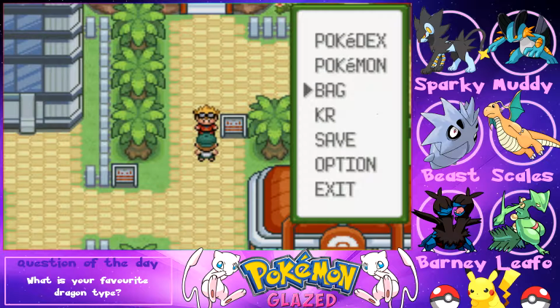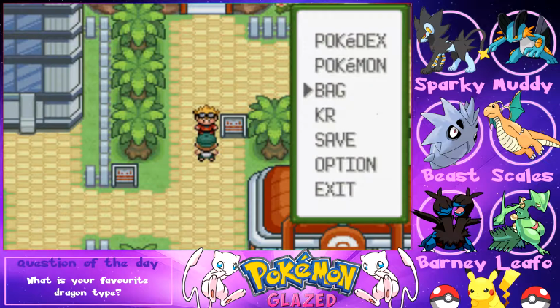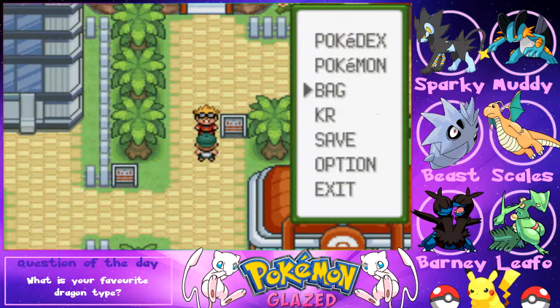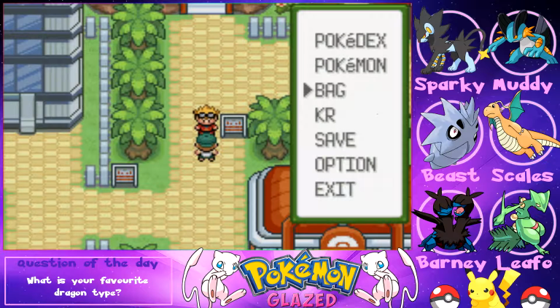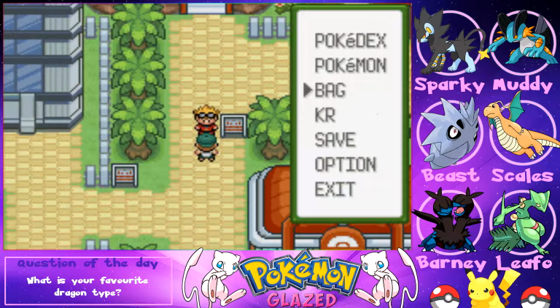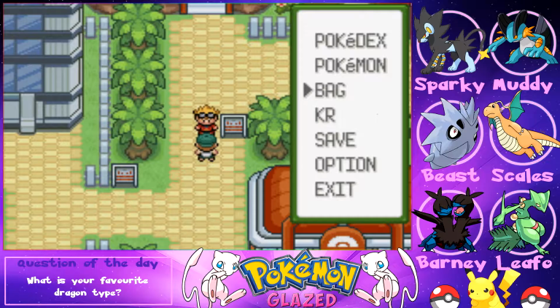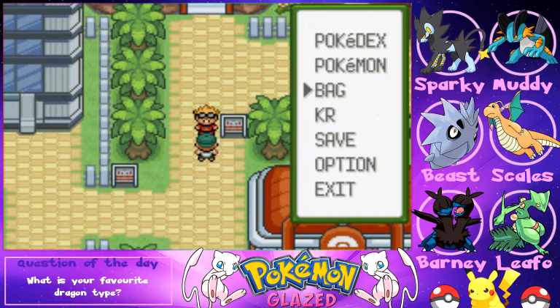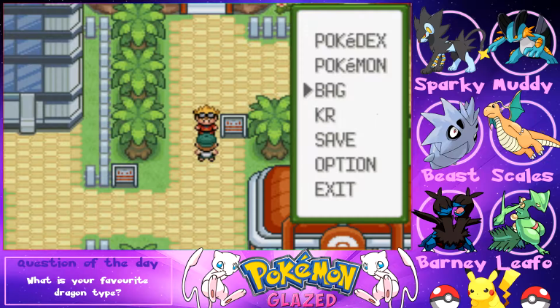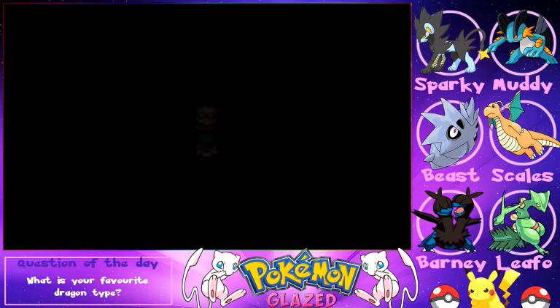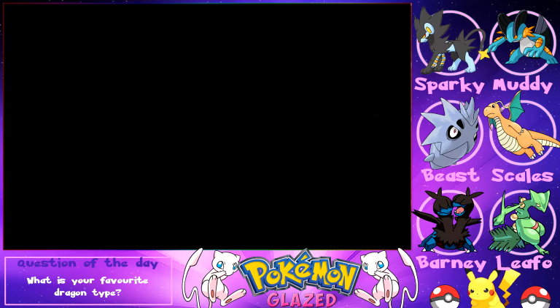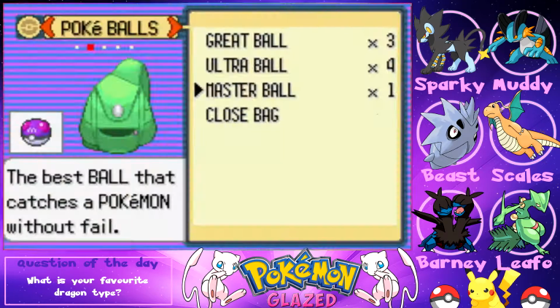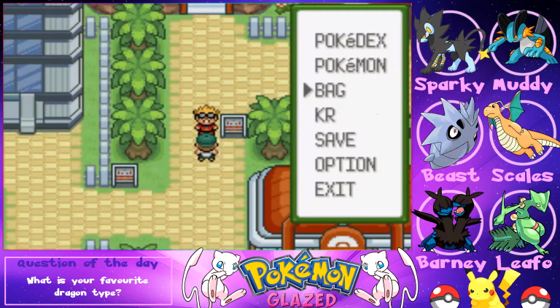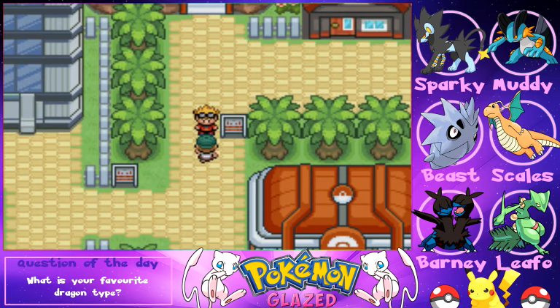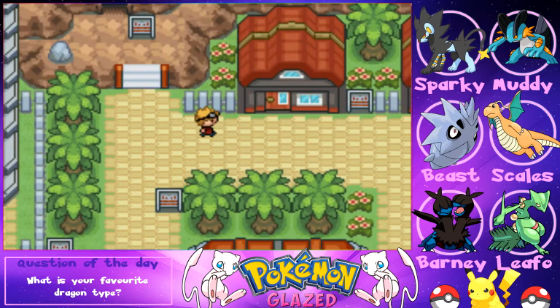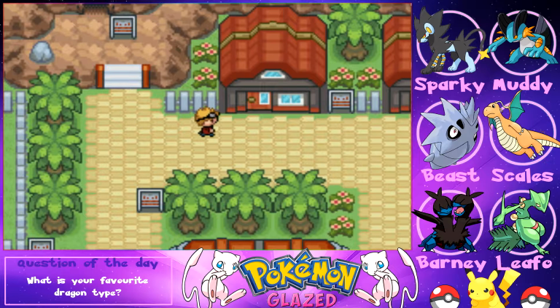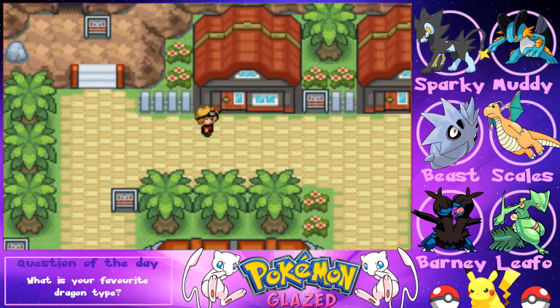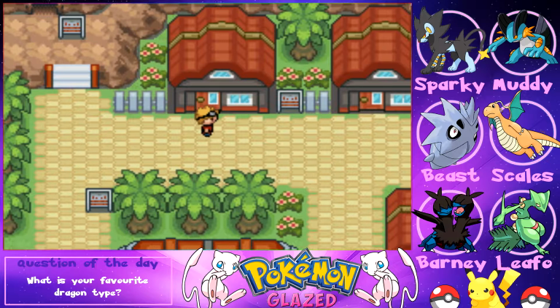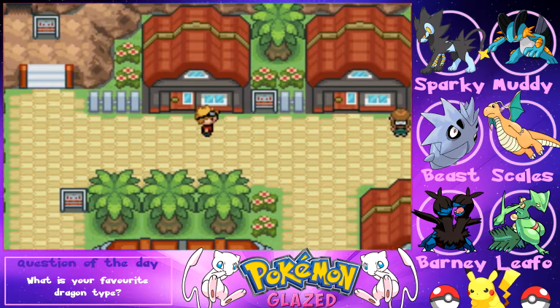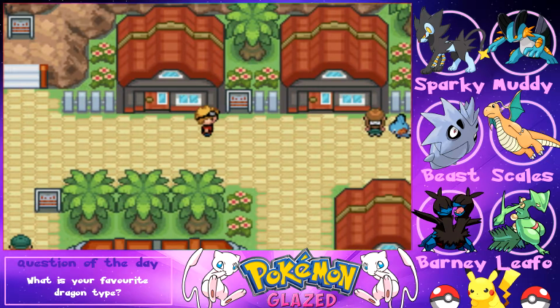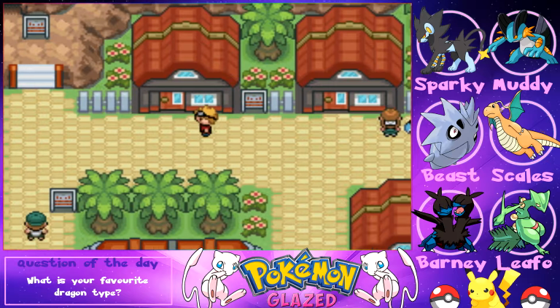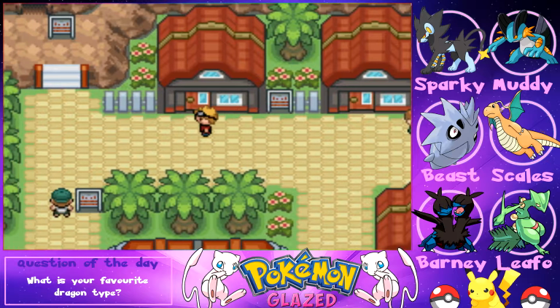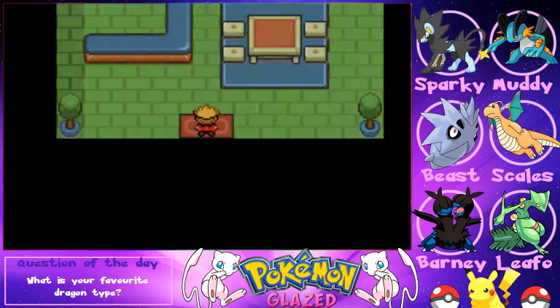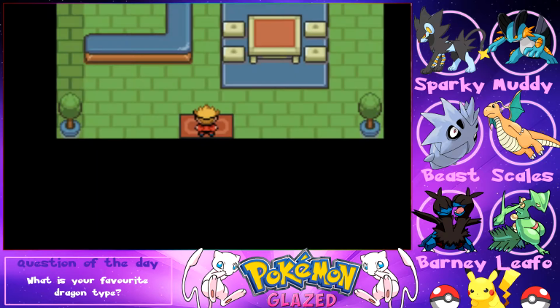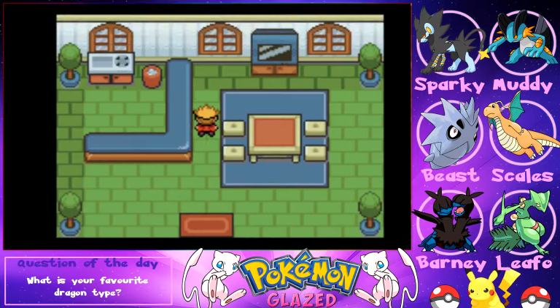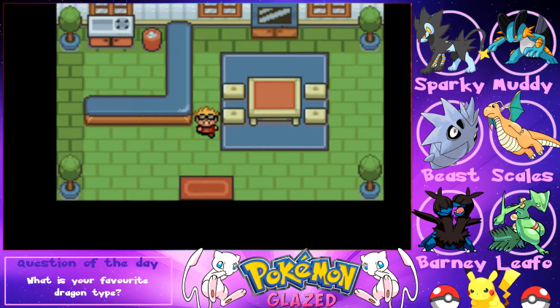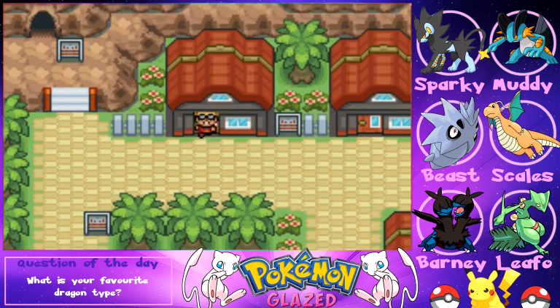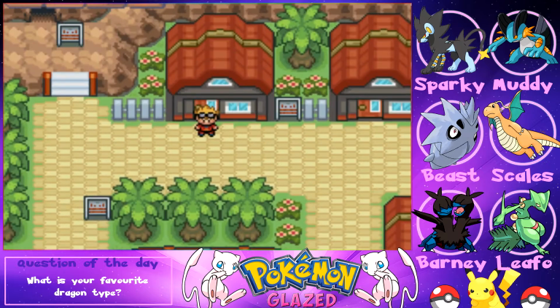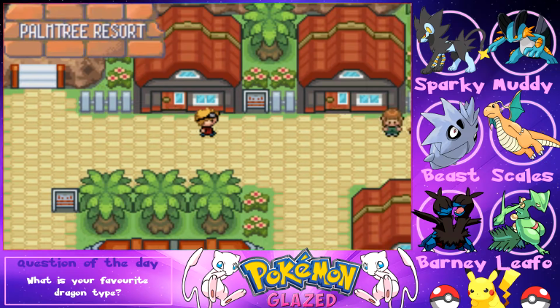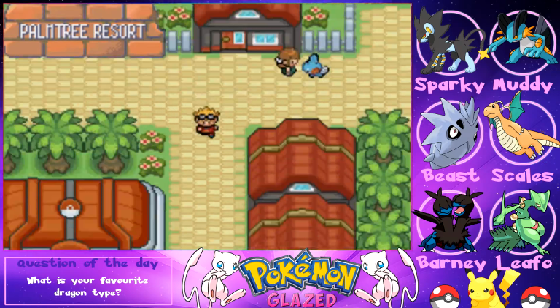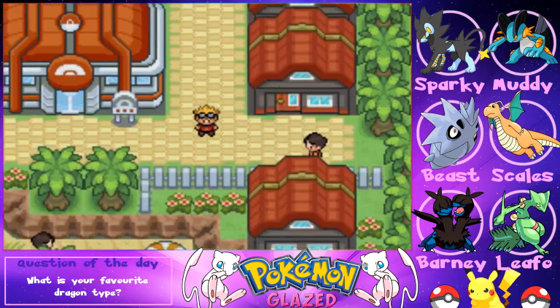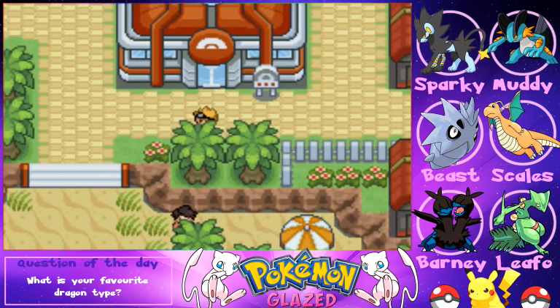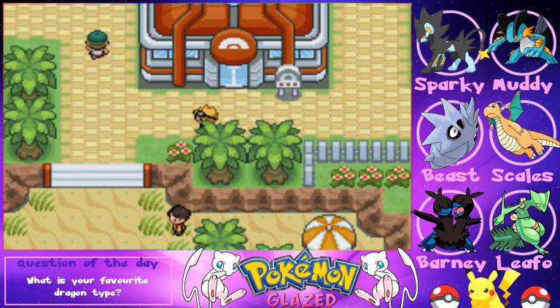We confirm in the inventory that we do have the Master Ball, which means we definitely couldn't have caught Mew just then anyway.